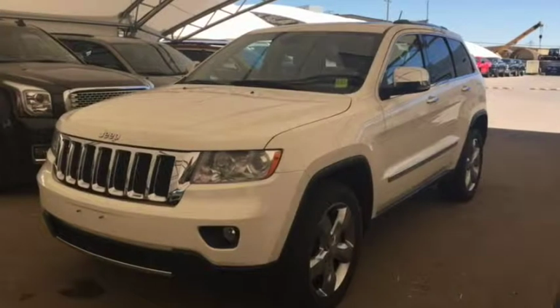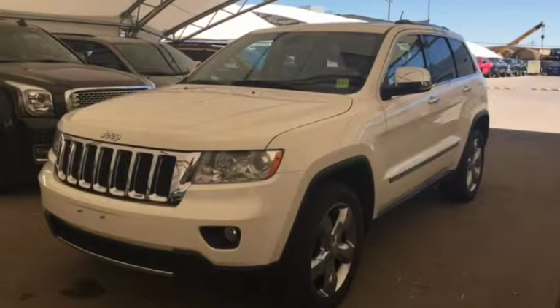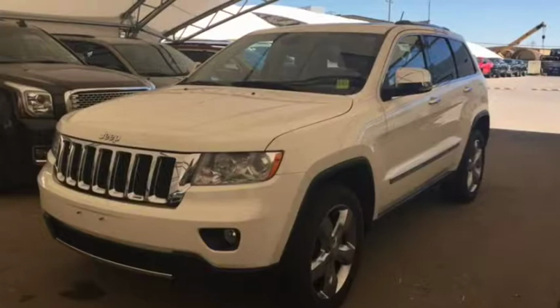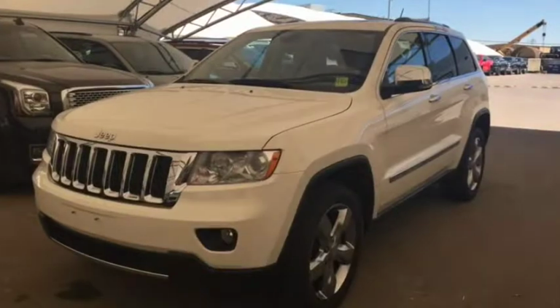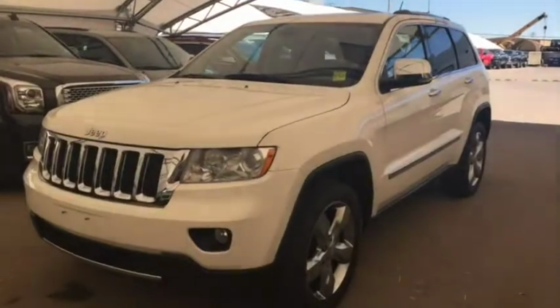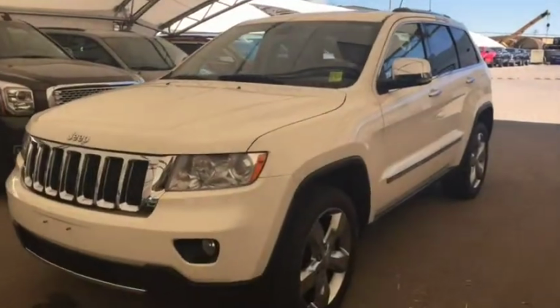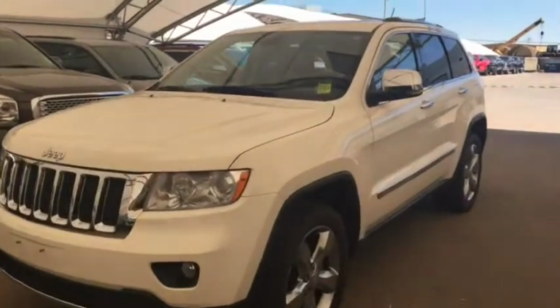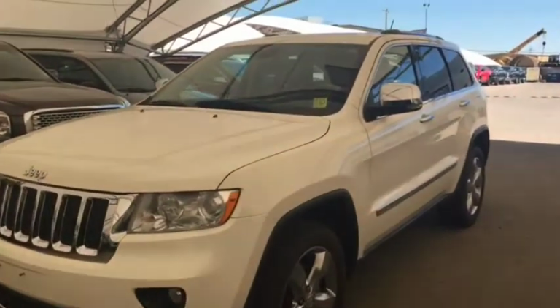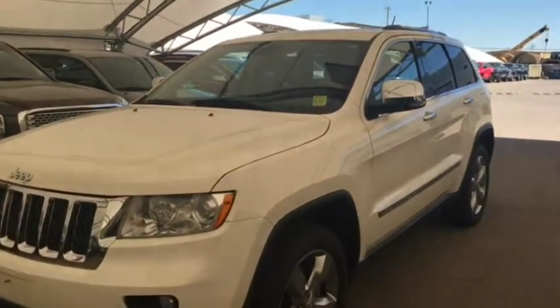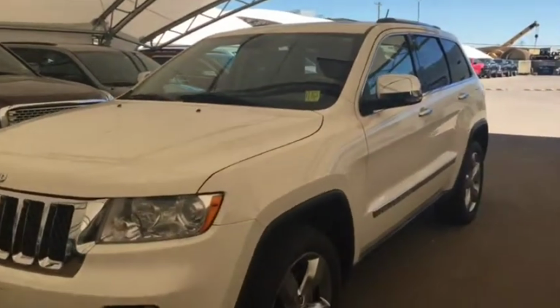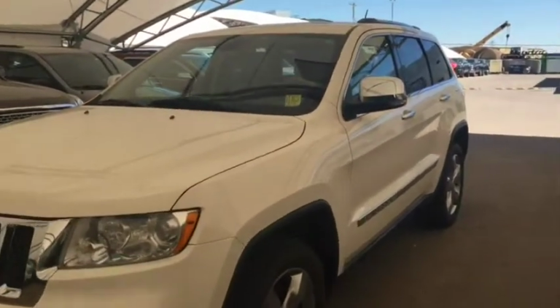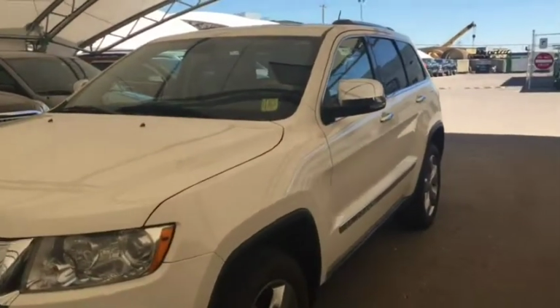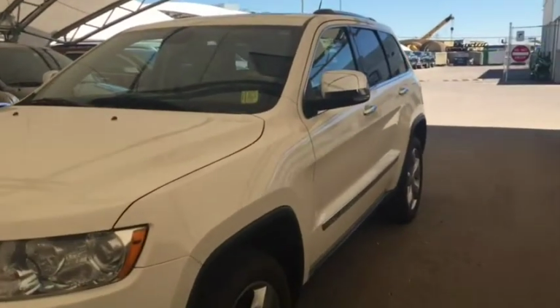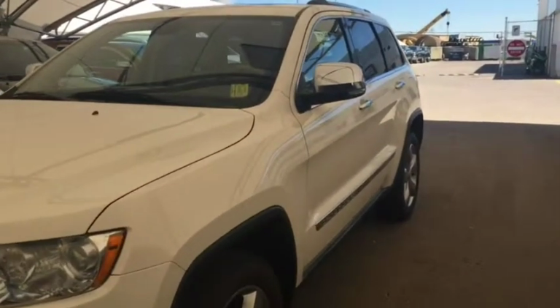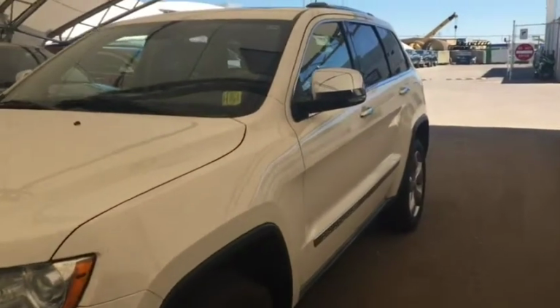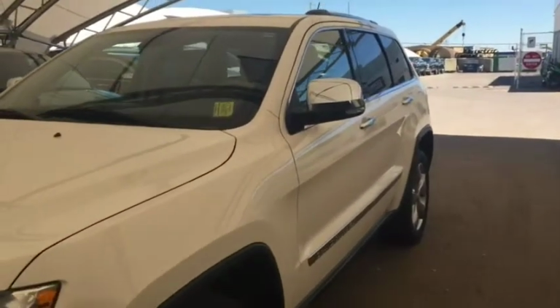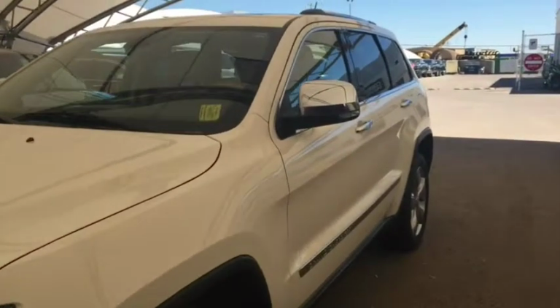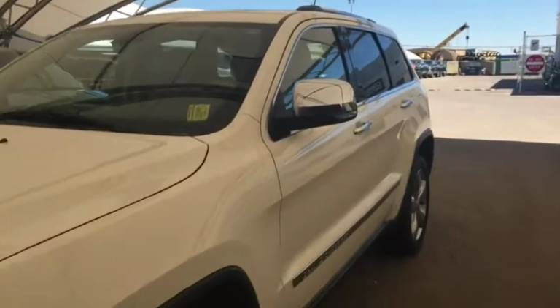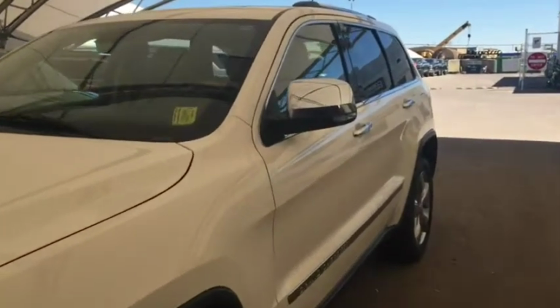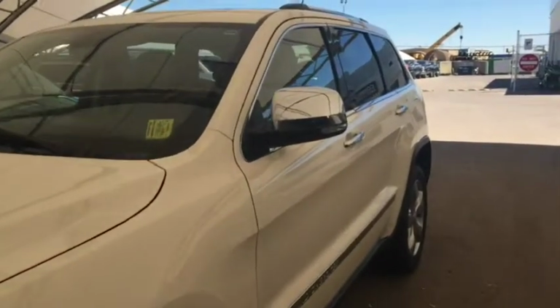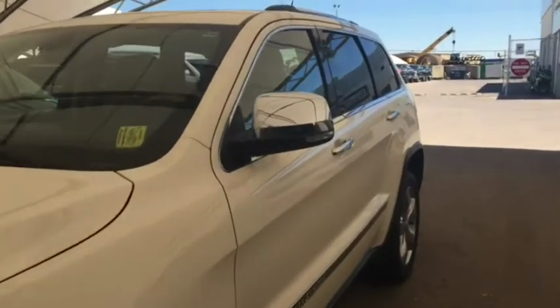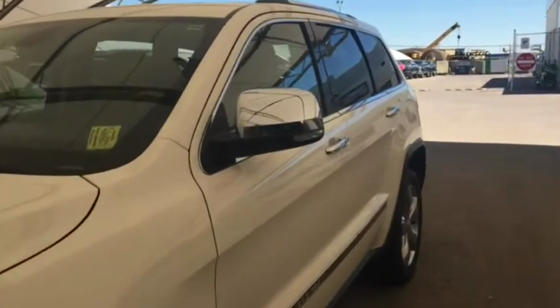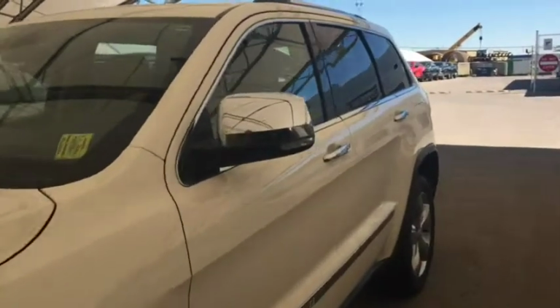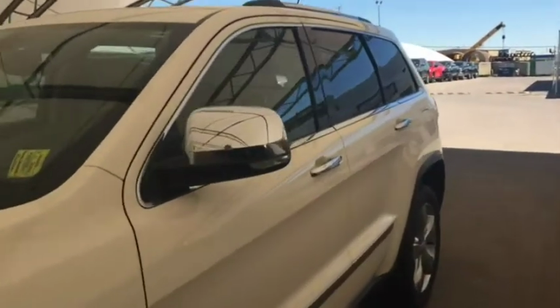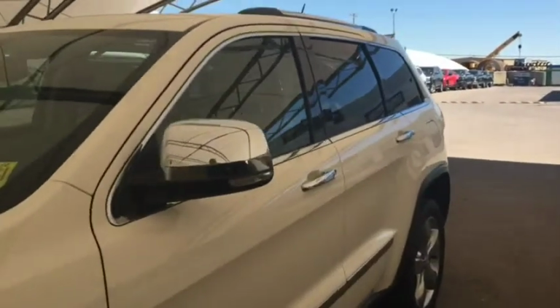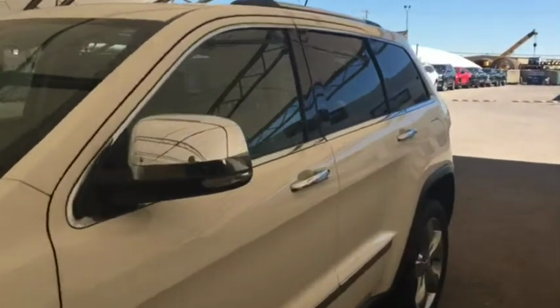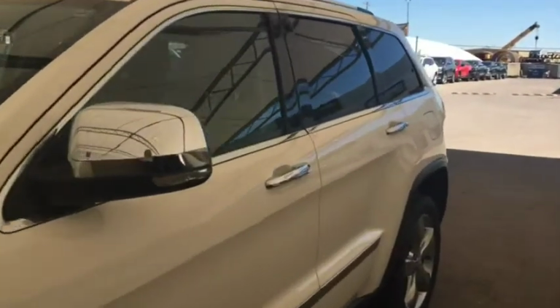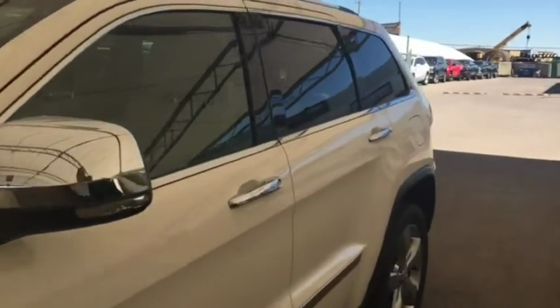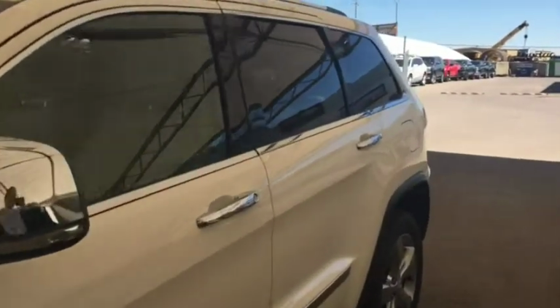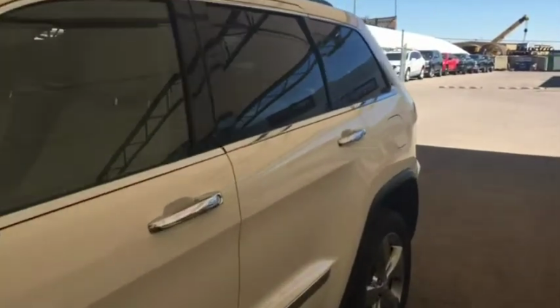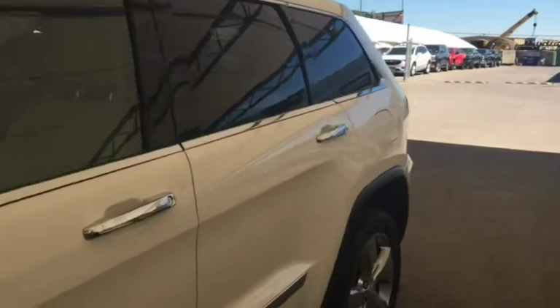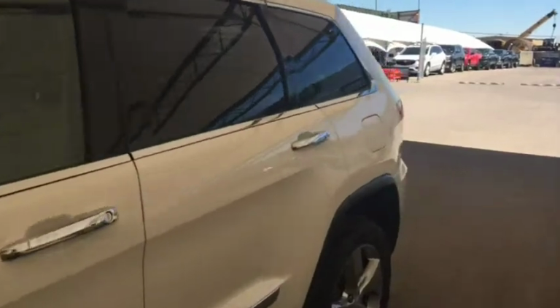Welcome to Davis Chevrolet. This is the pre-owned 2011 Jeep Grand Cherokee in the color white.